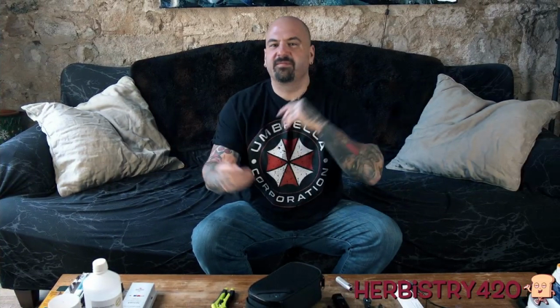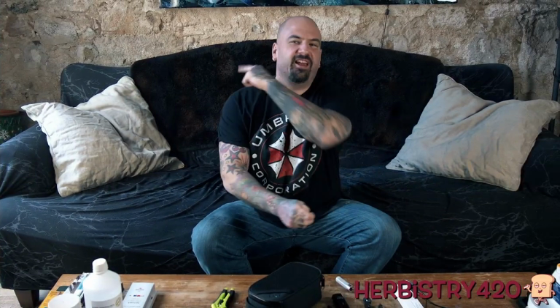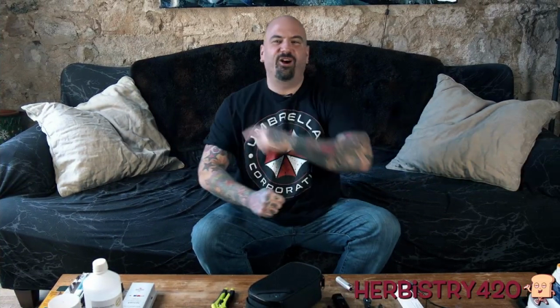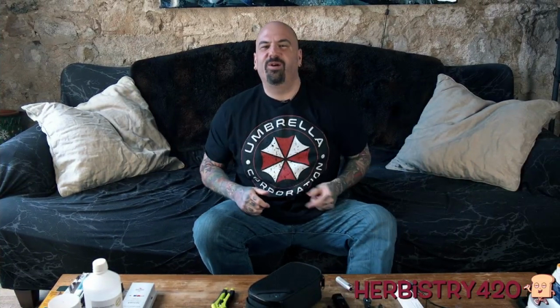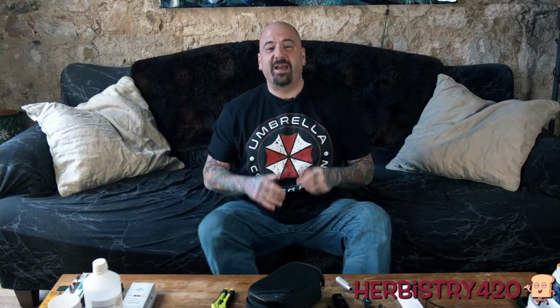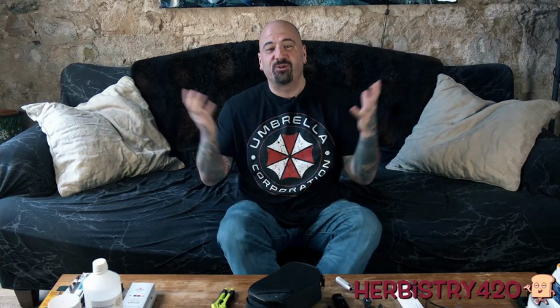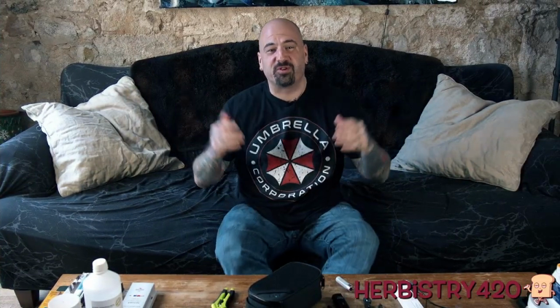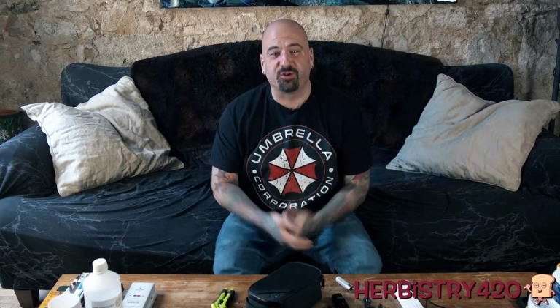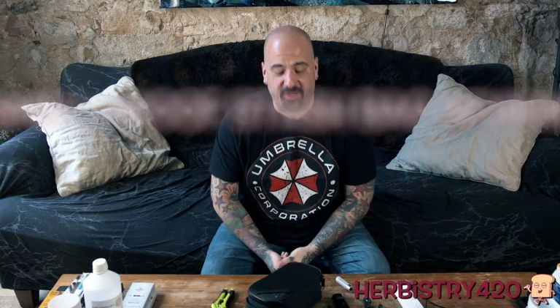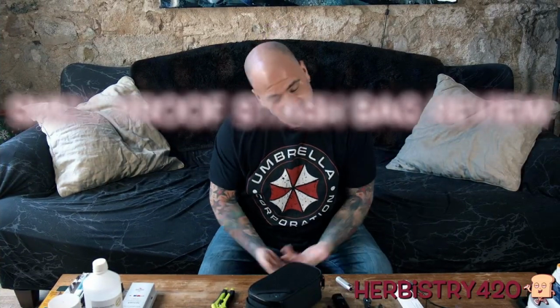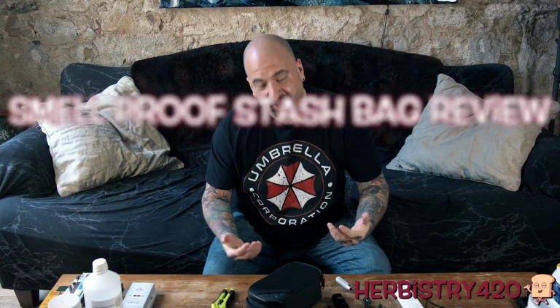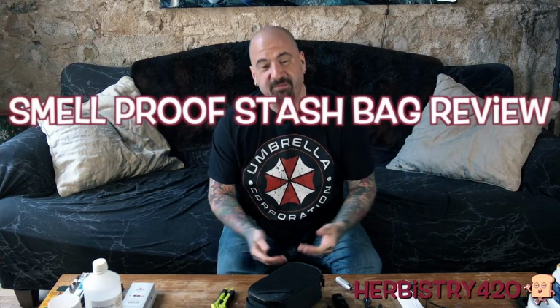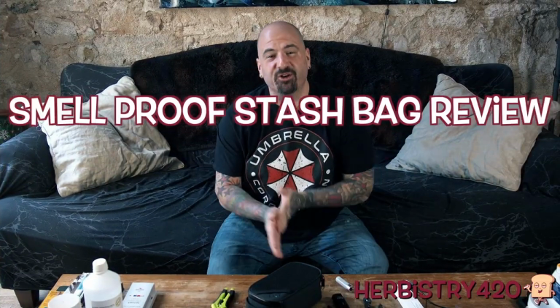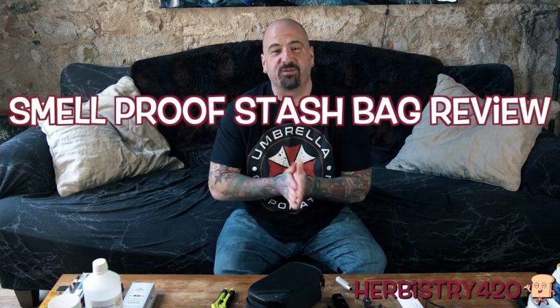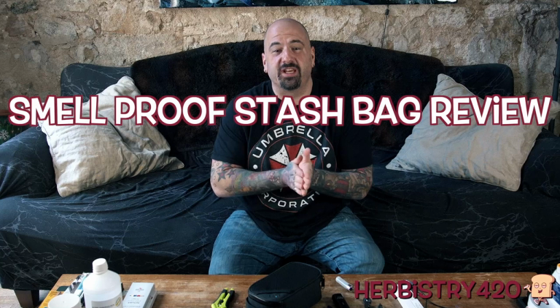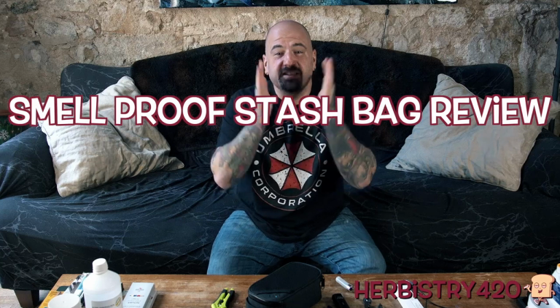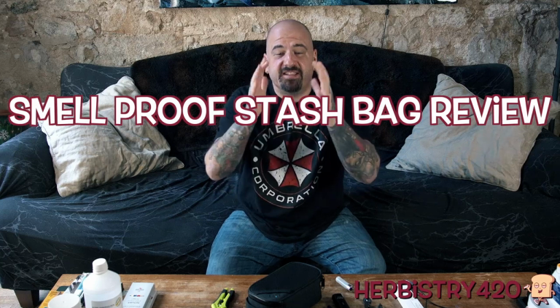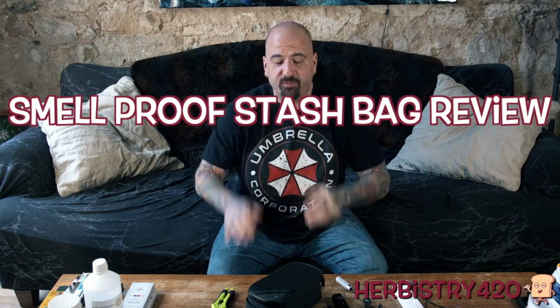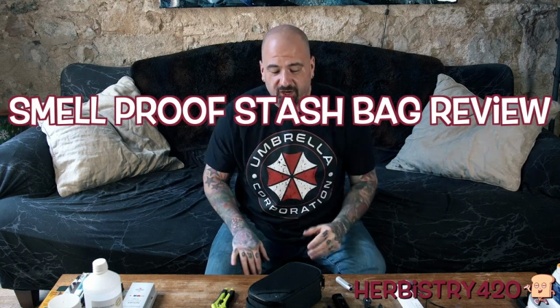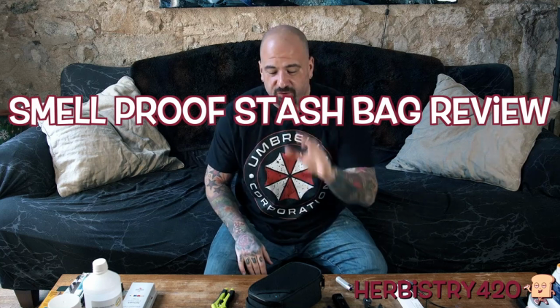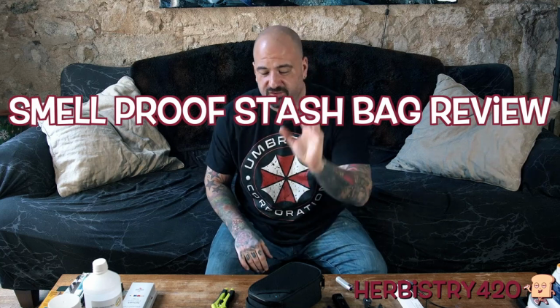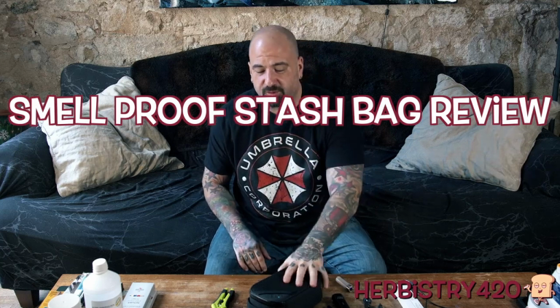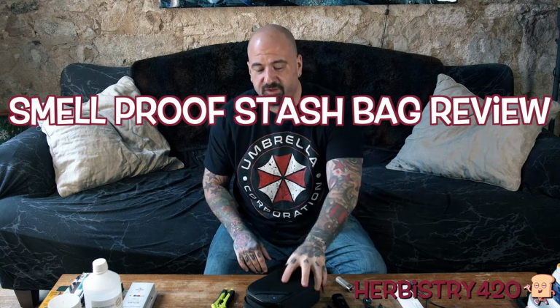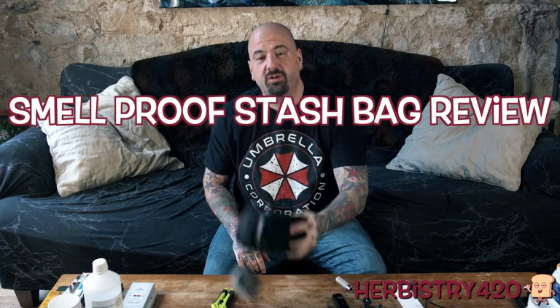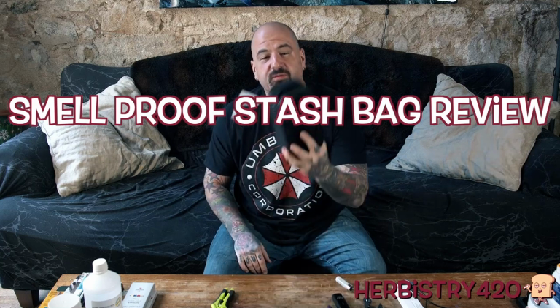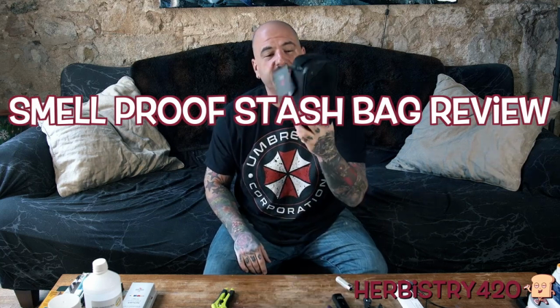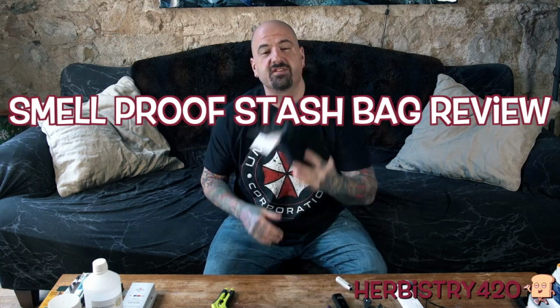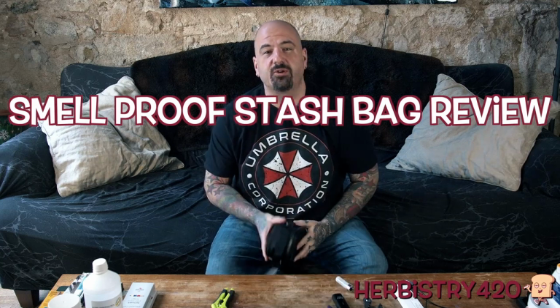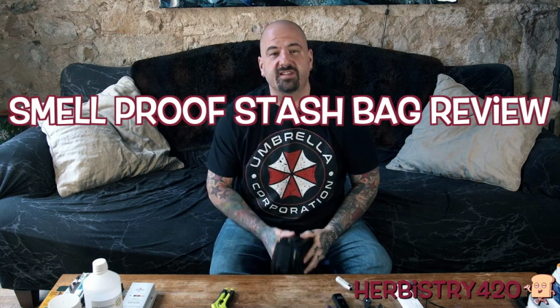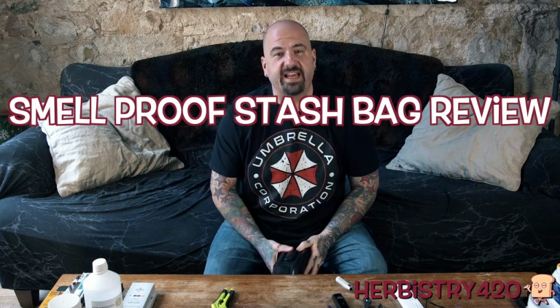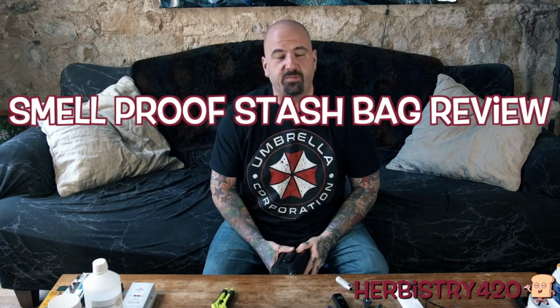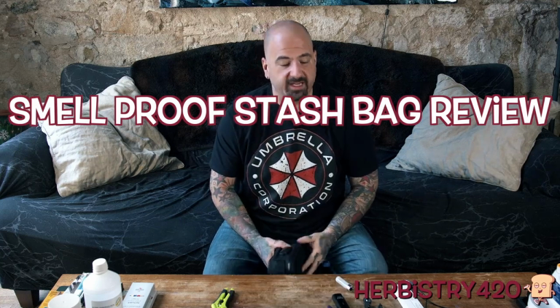Welcome back to Urban Street 420. I'm your host Forty. Today we are going to do a review of one of these odorless stash bags.